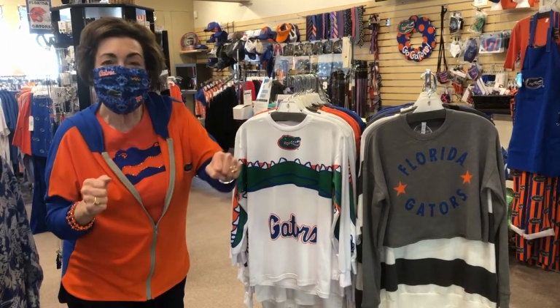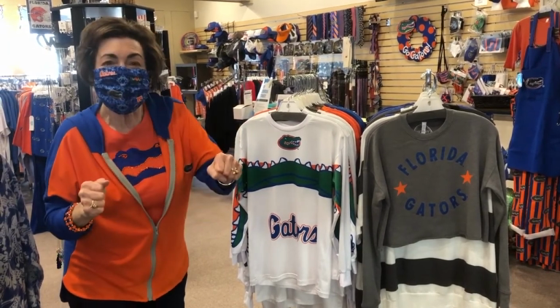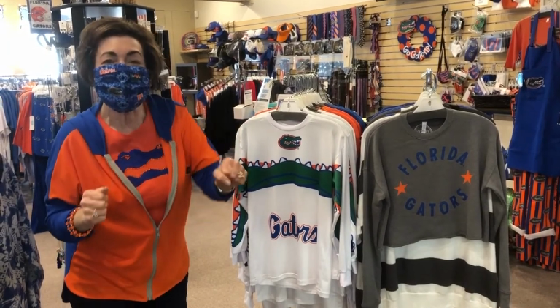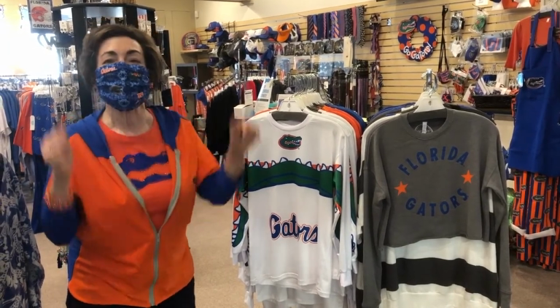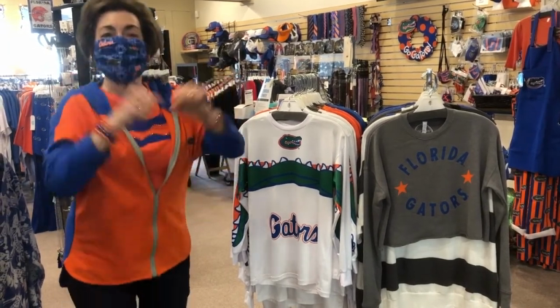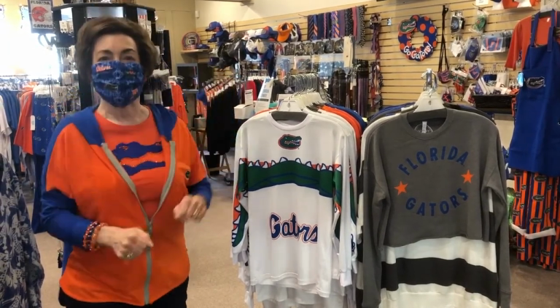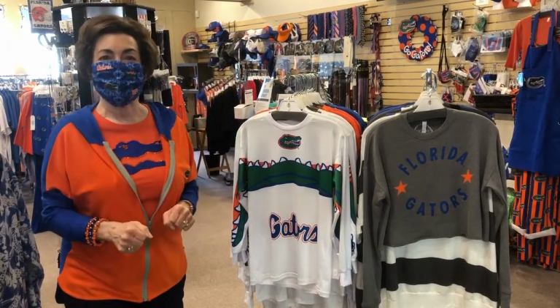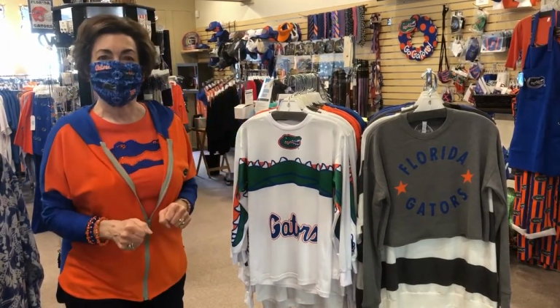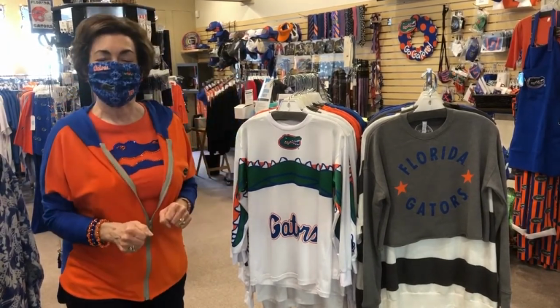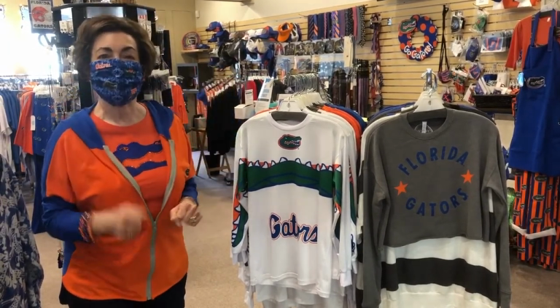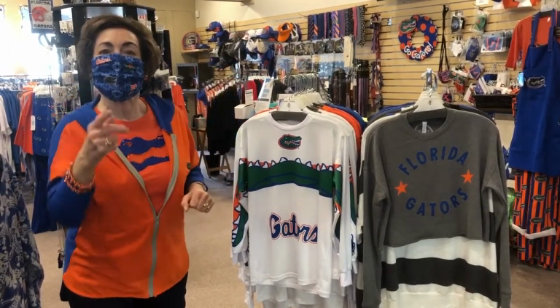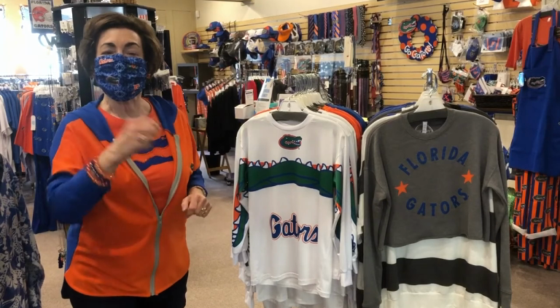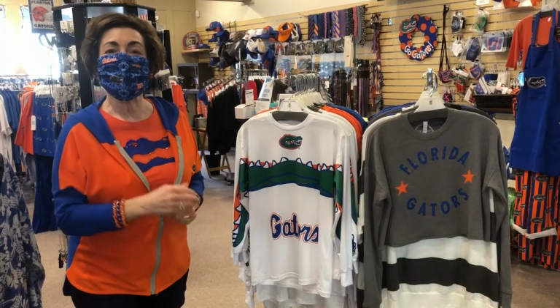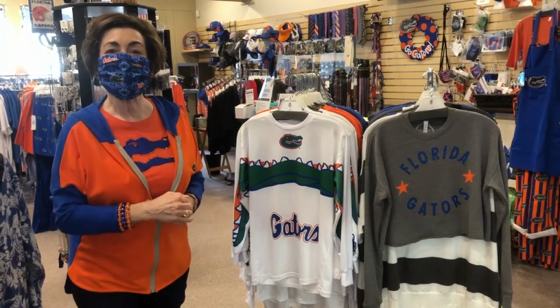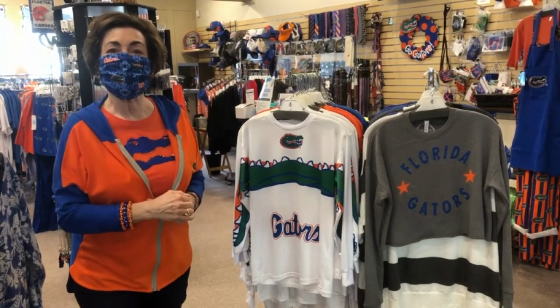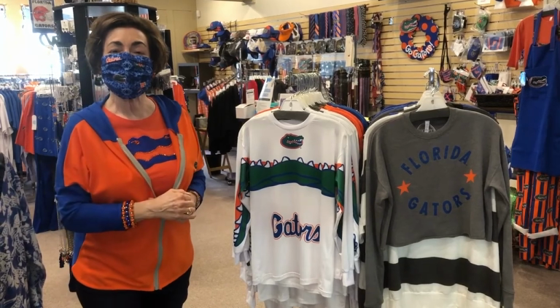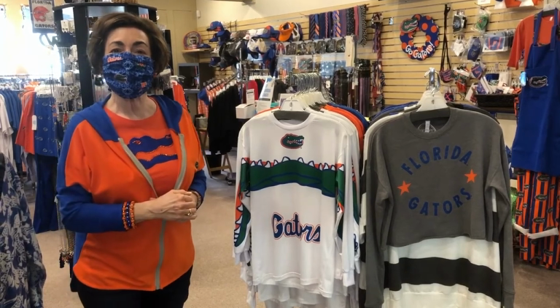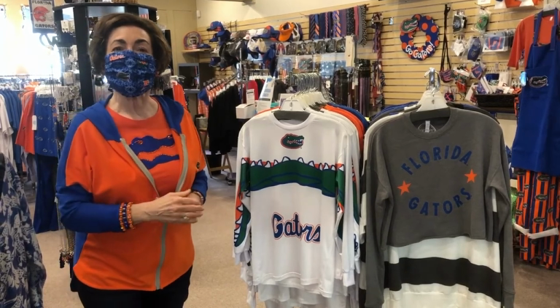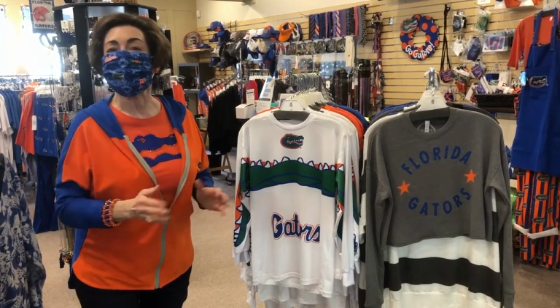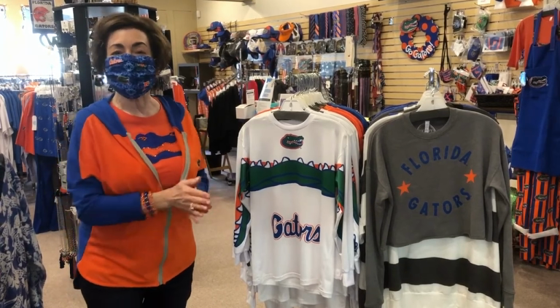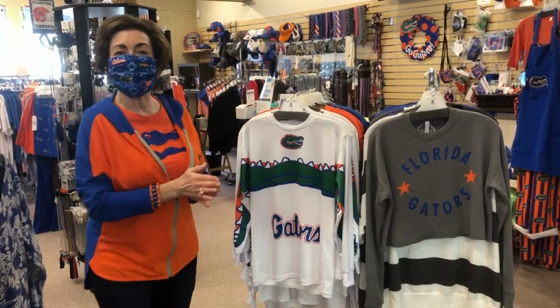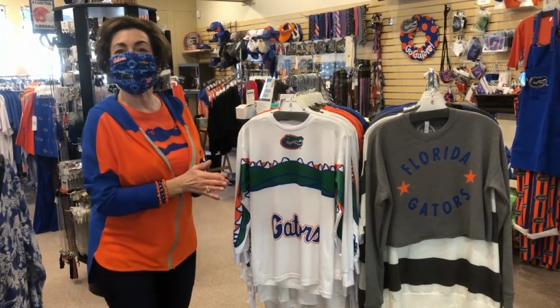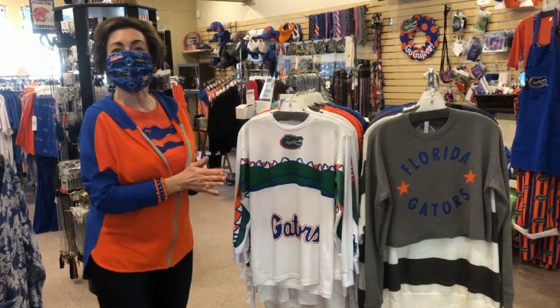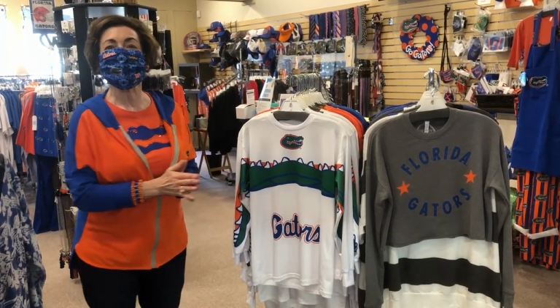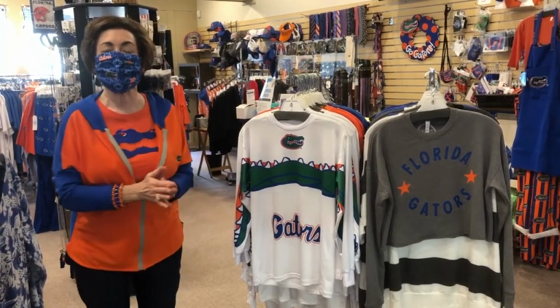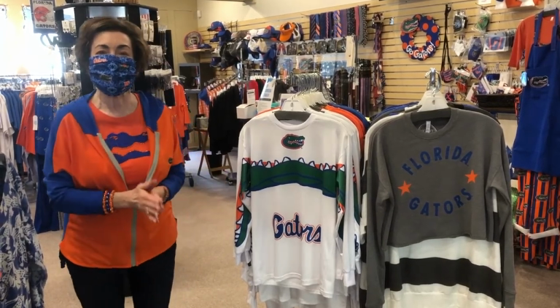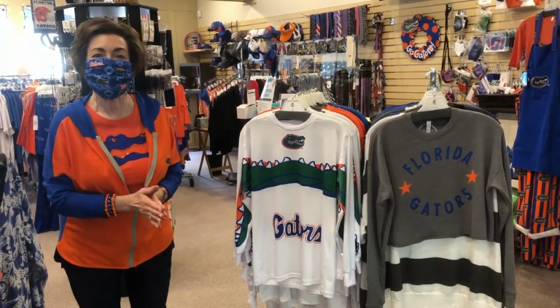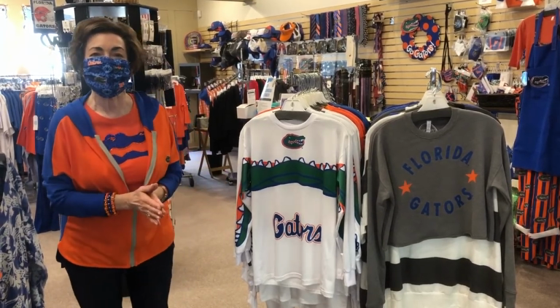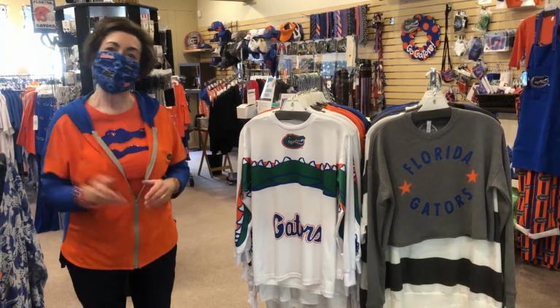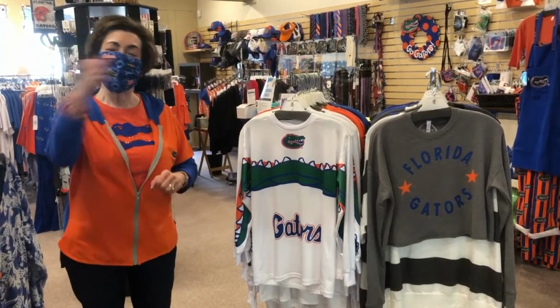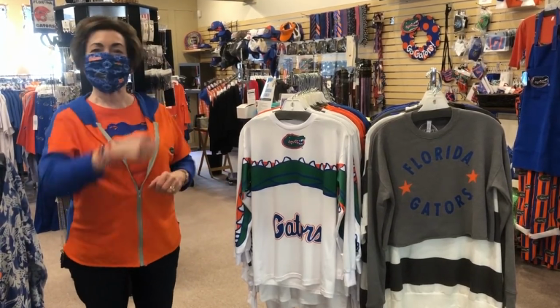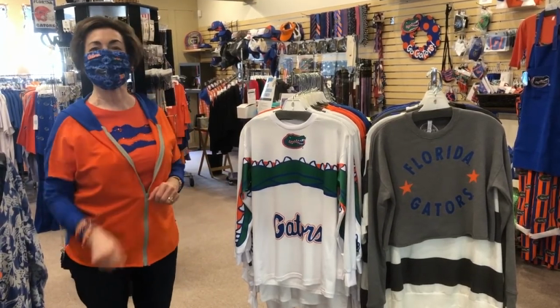Go Gators! And there's our shirt from Eileen's Gator Store and EileensGatorStore.com. Let's go Gators!